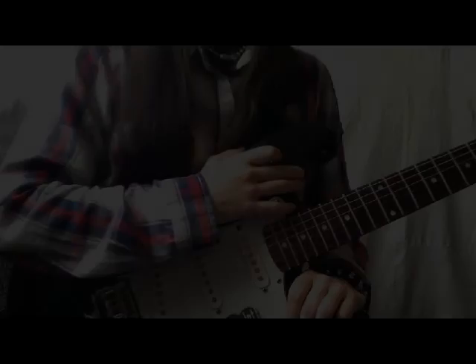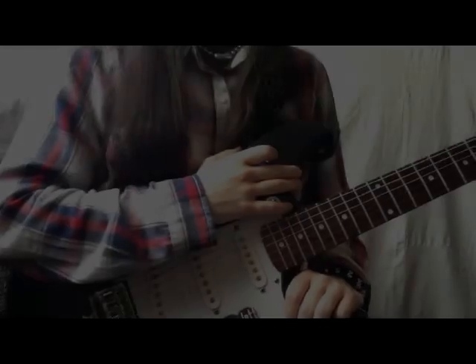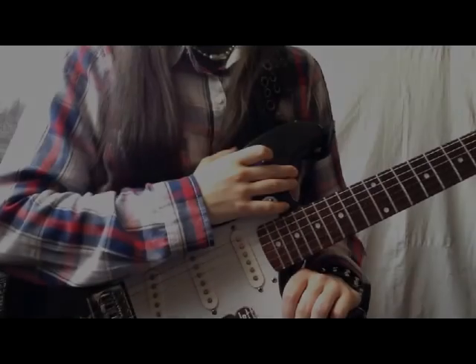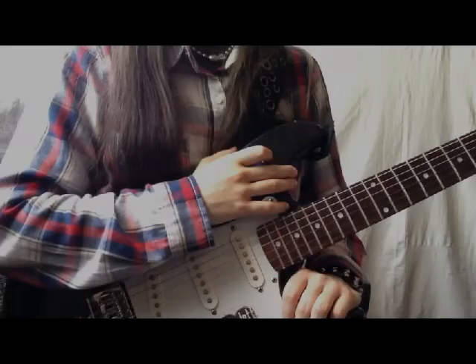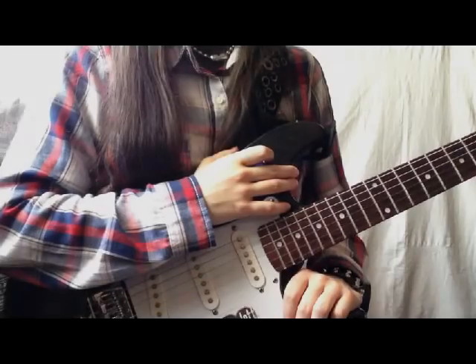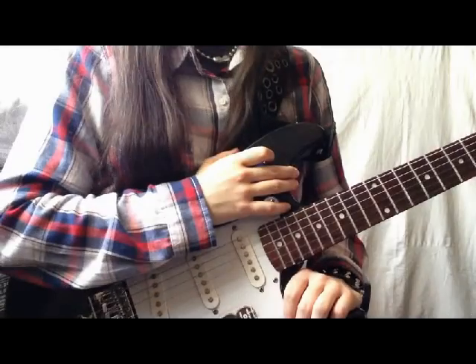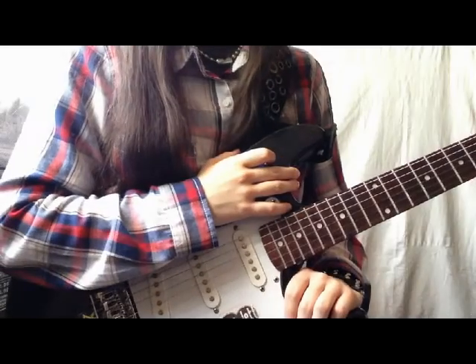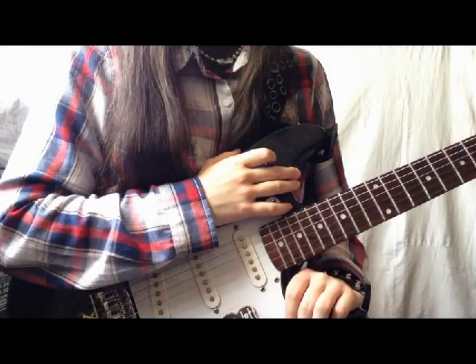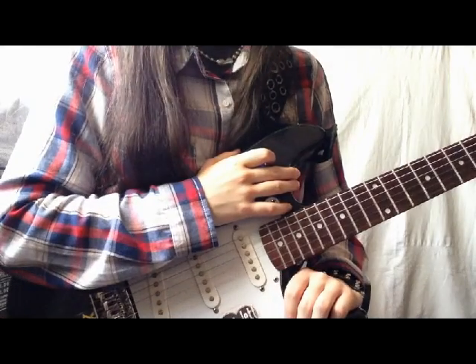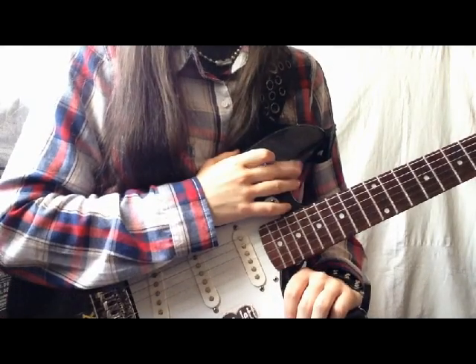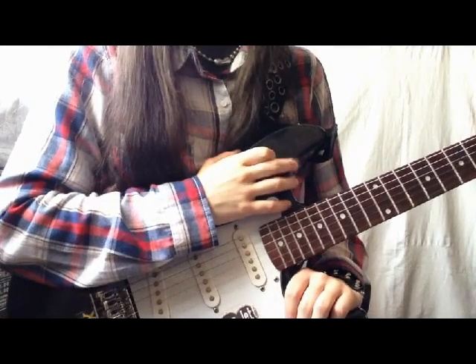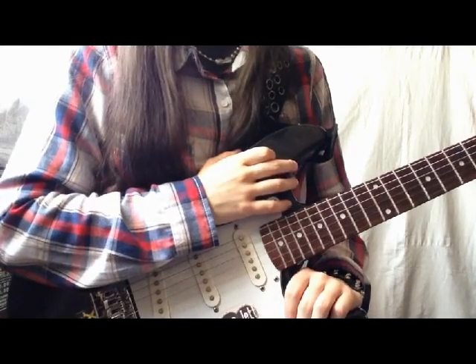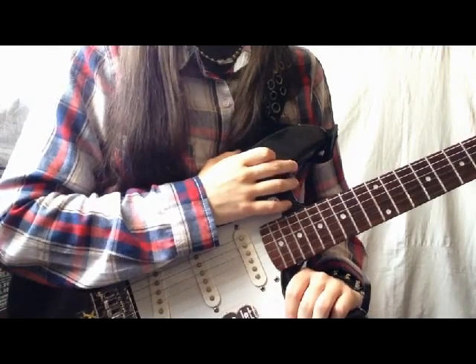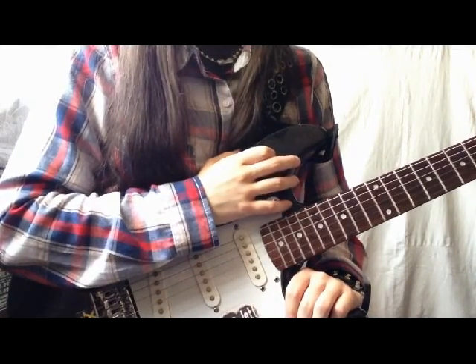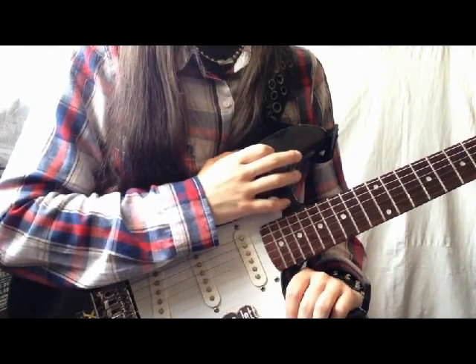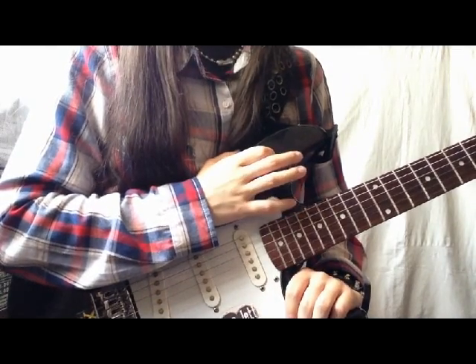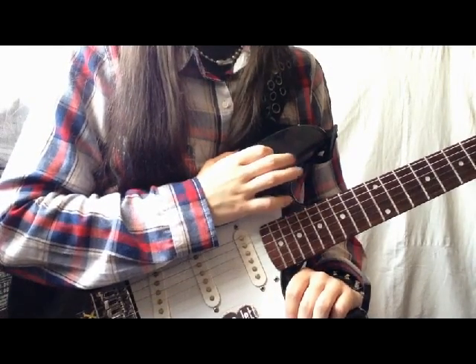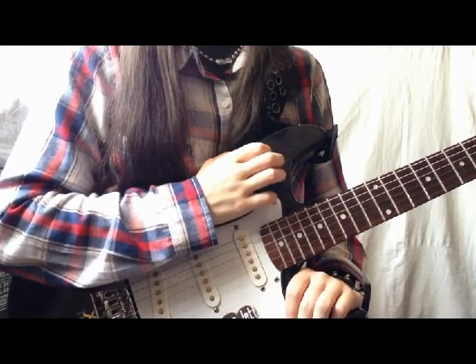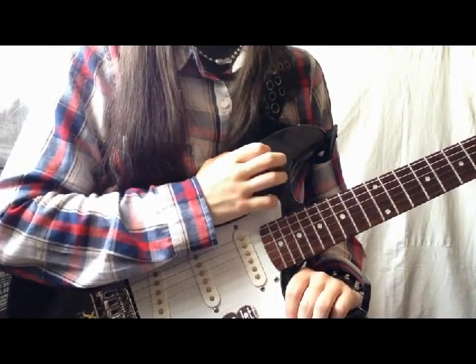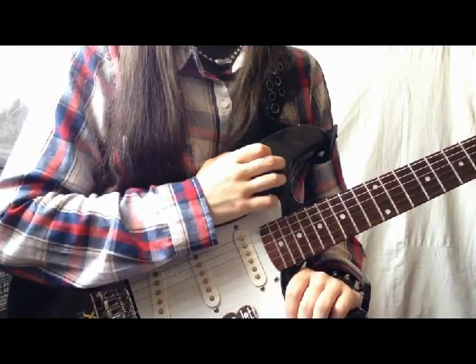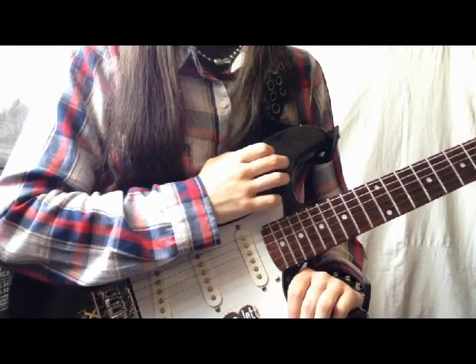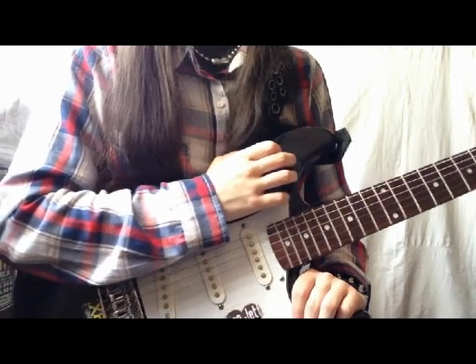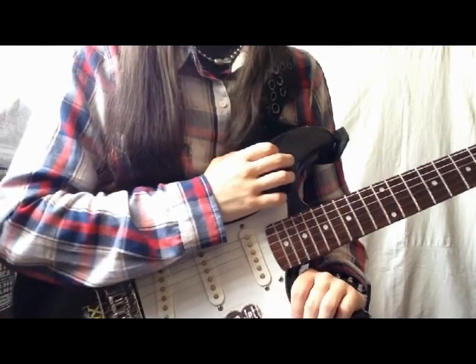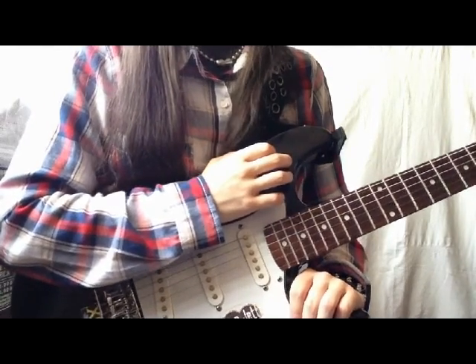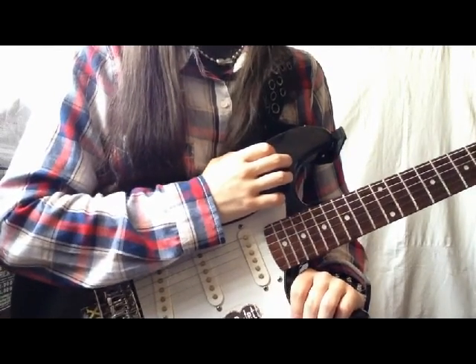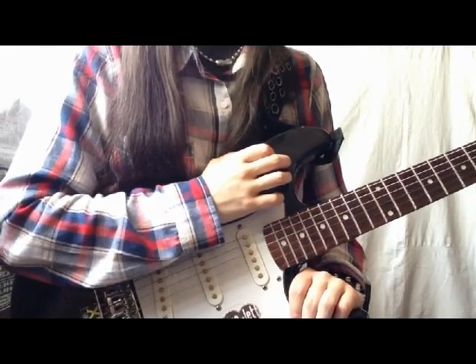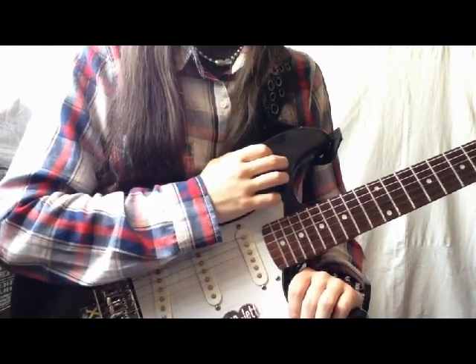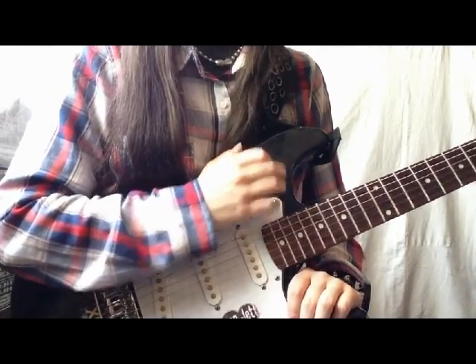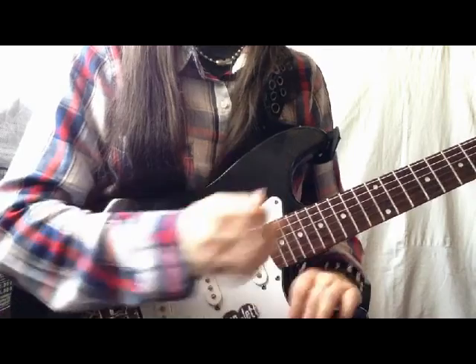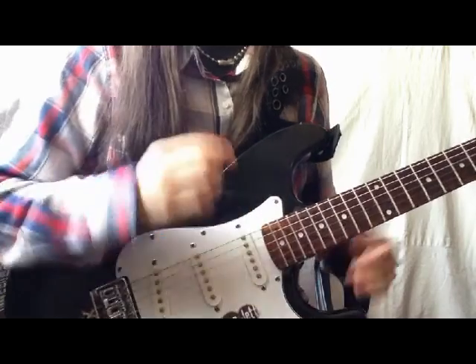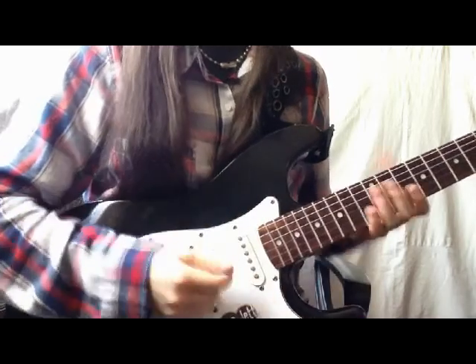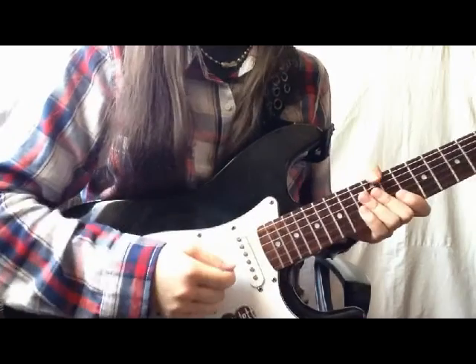Hello, this is Francisca and in this video I'm going to show how to play the song Hollywood by the Runaways. Let's start.